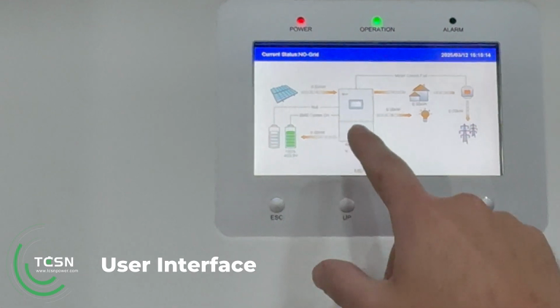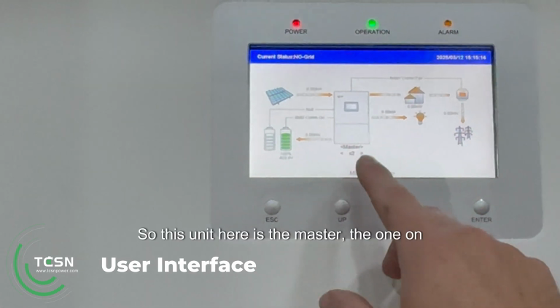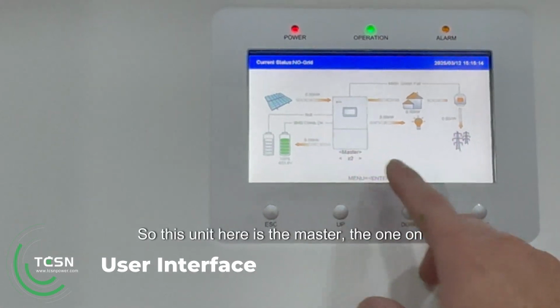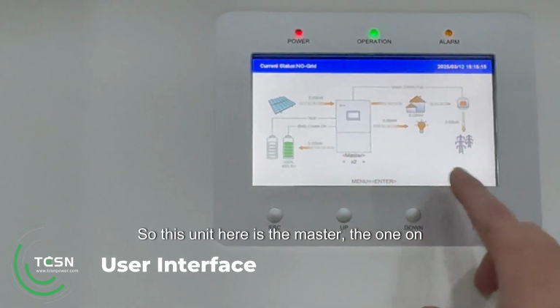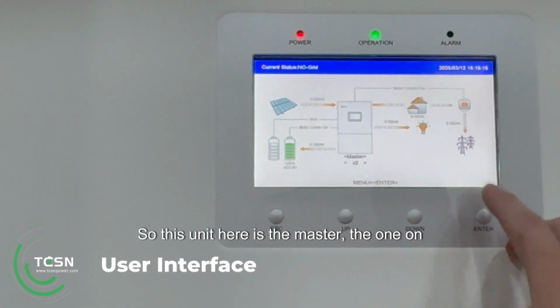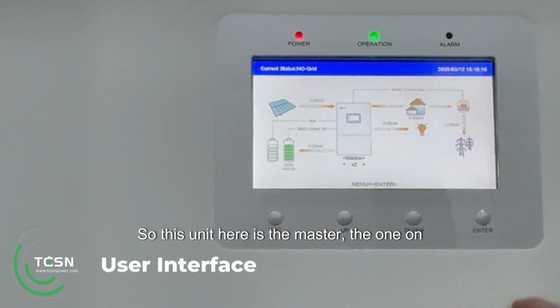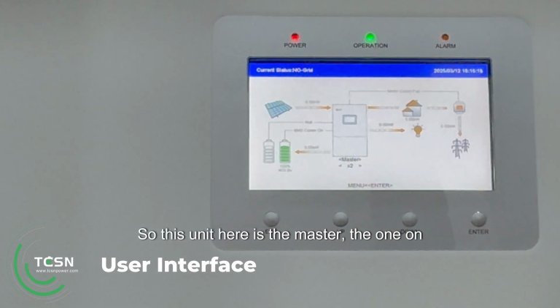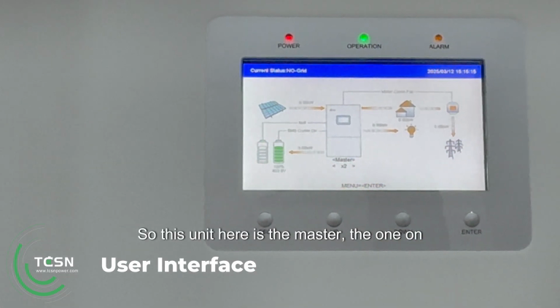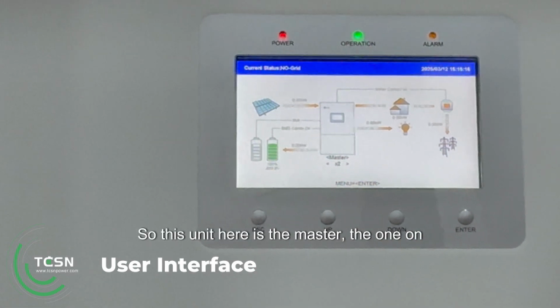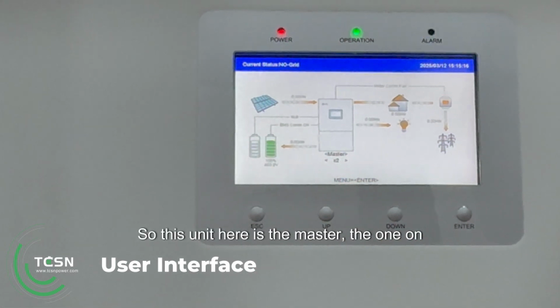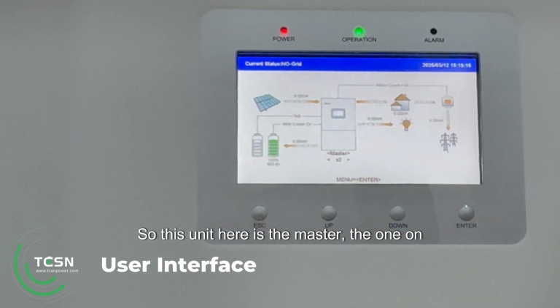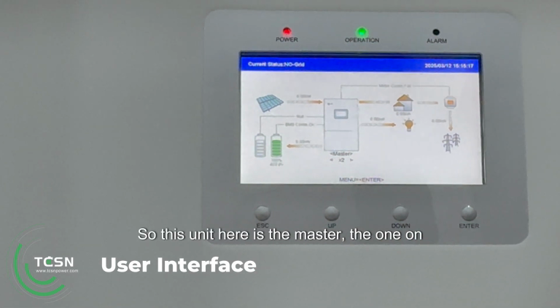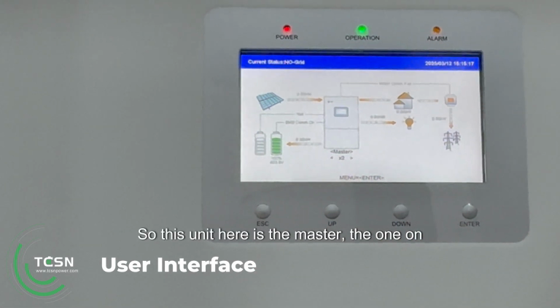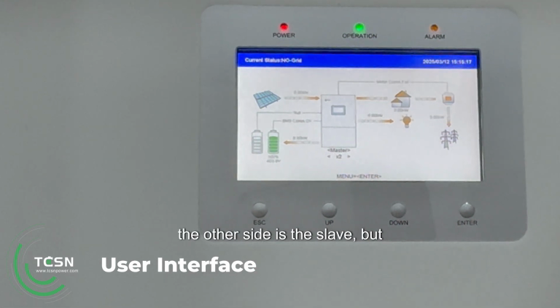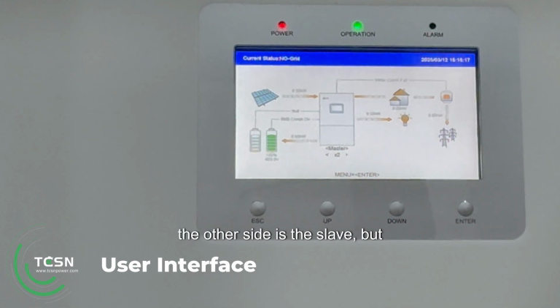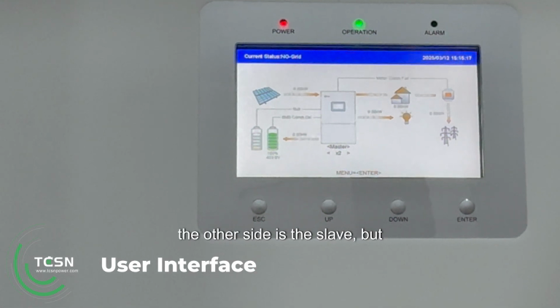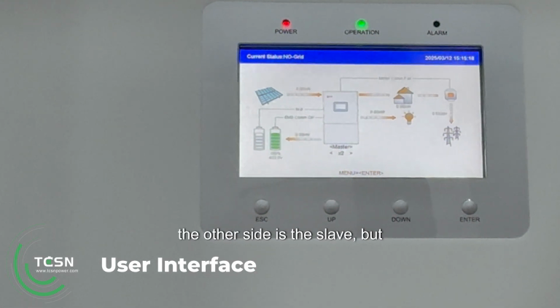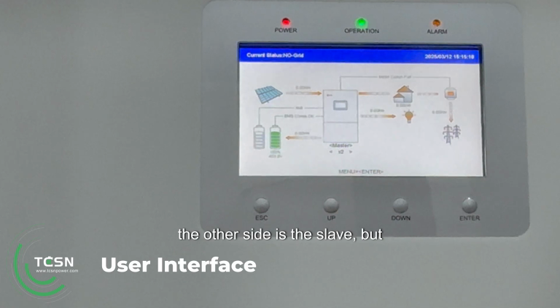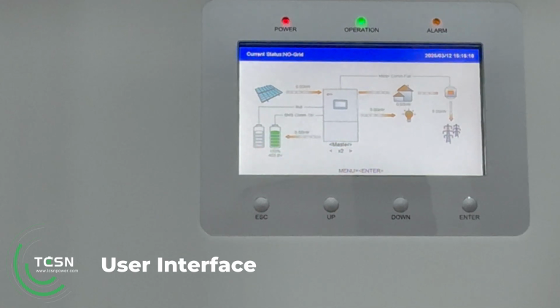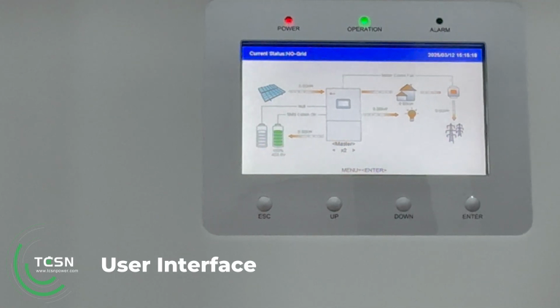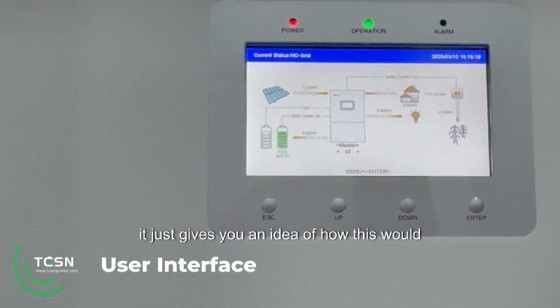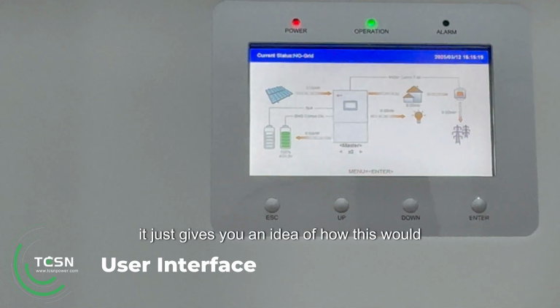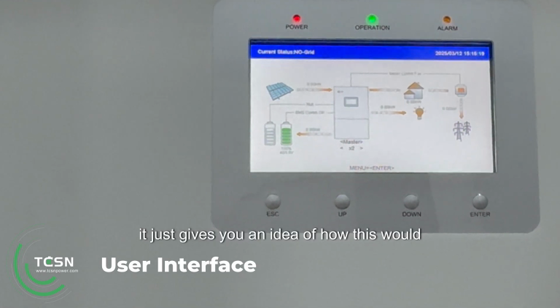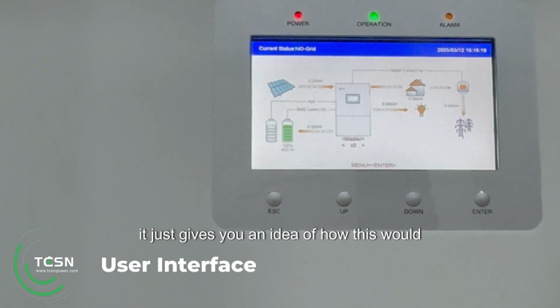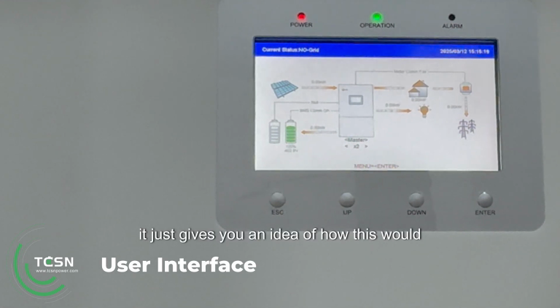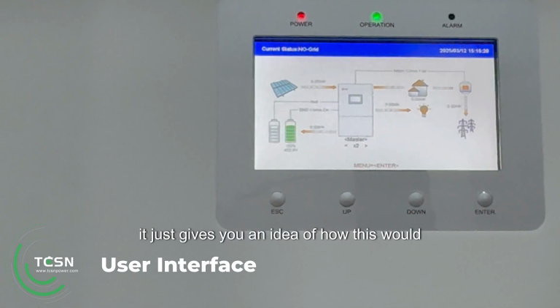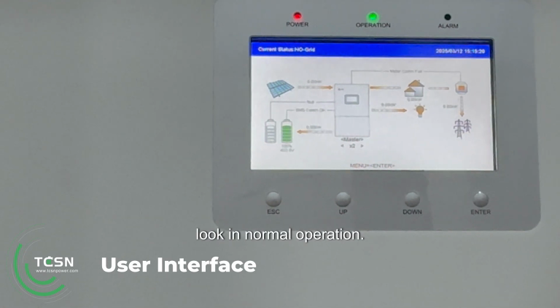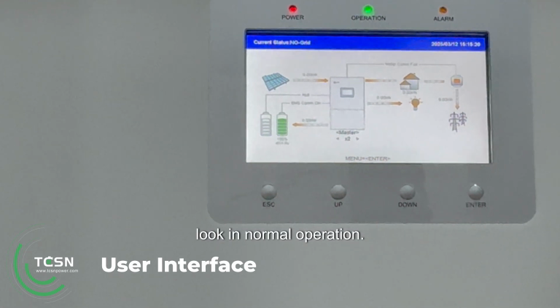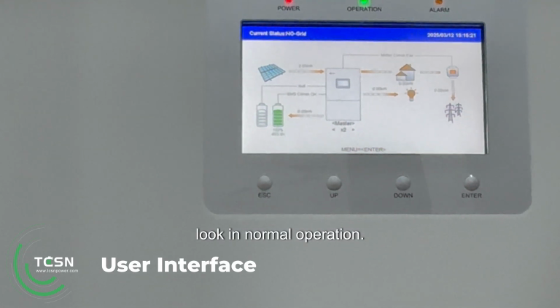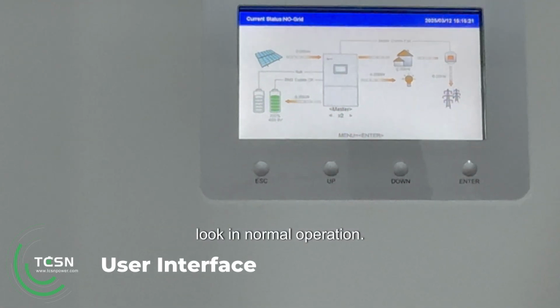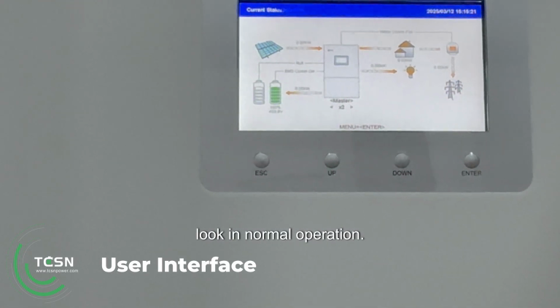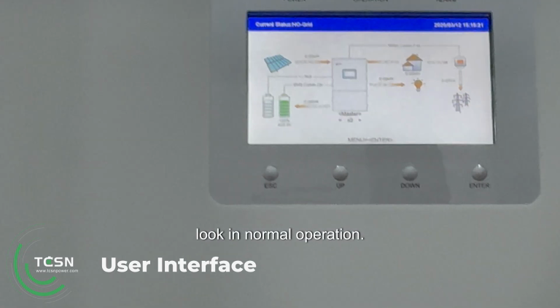This unit here is the master, the one on the other side is the slave, but it just gives you an idea of how this would look in normal operation.